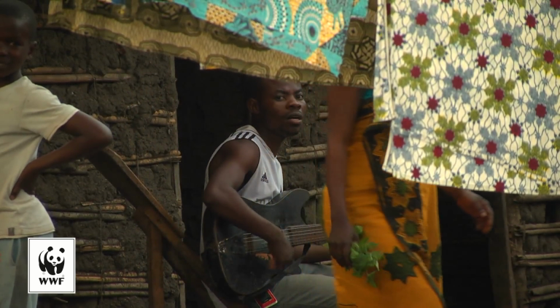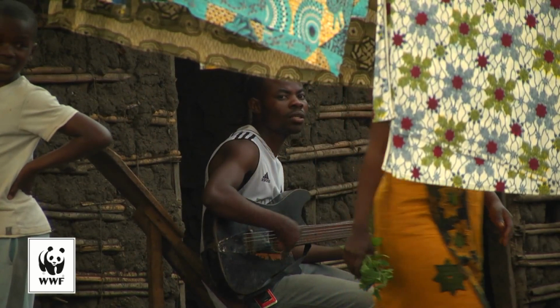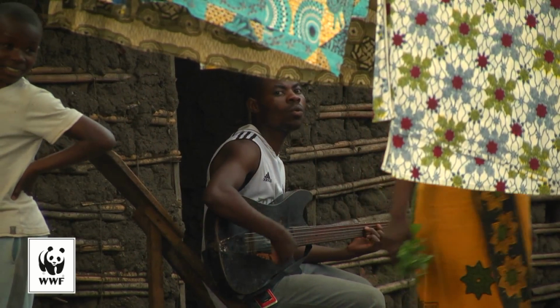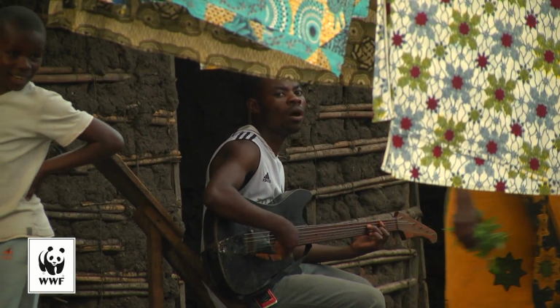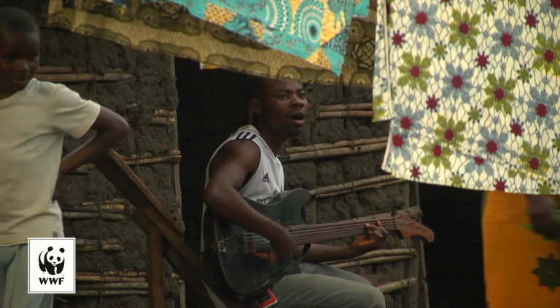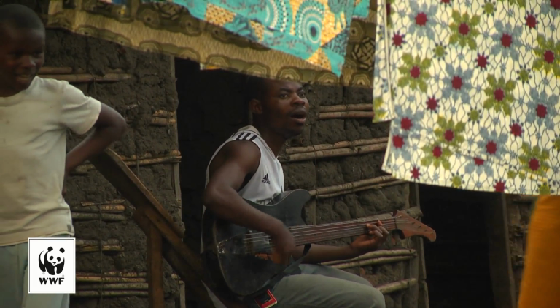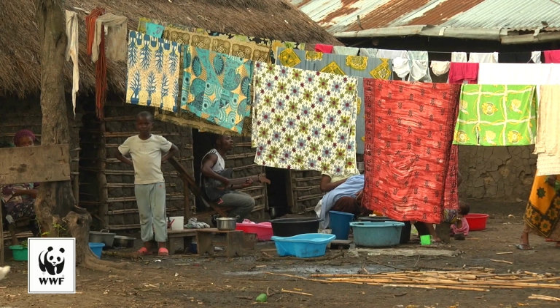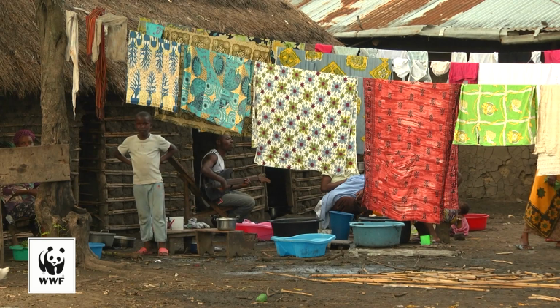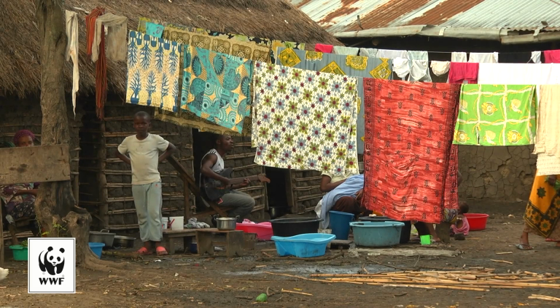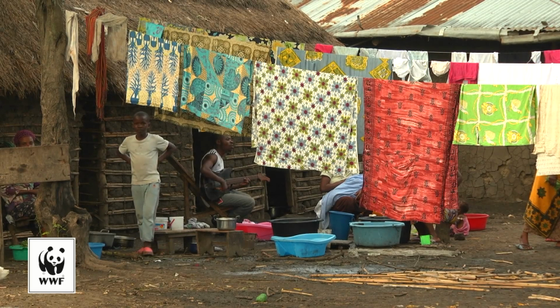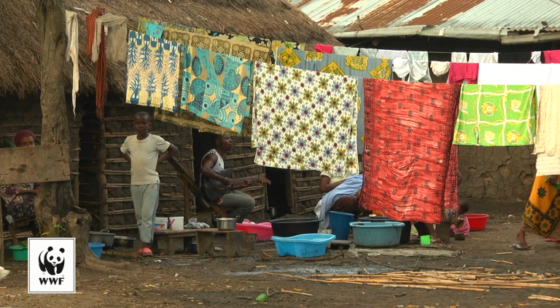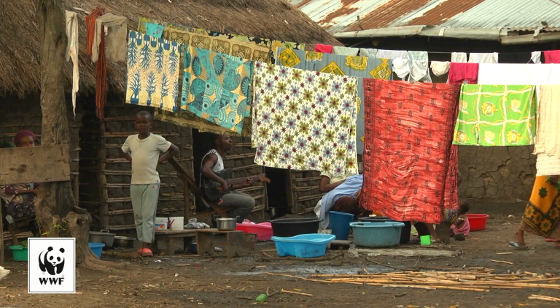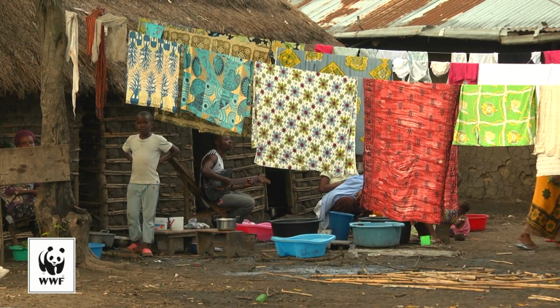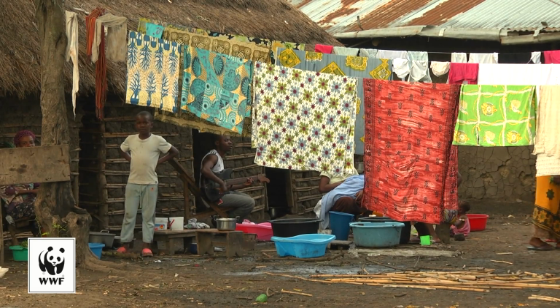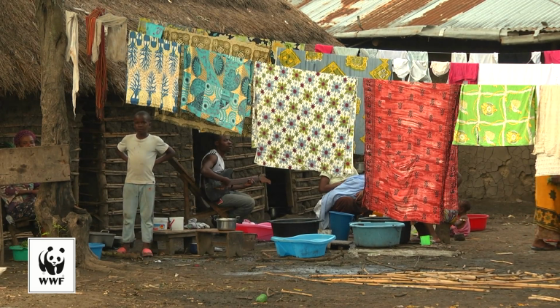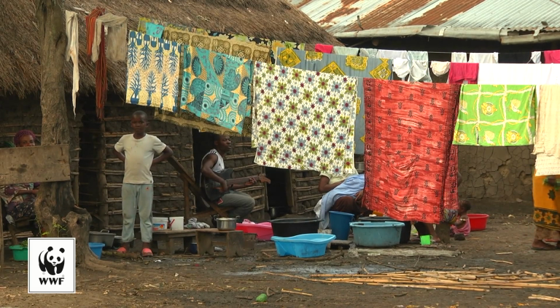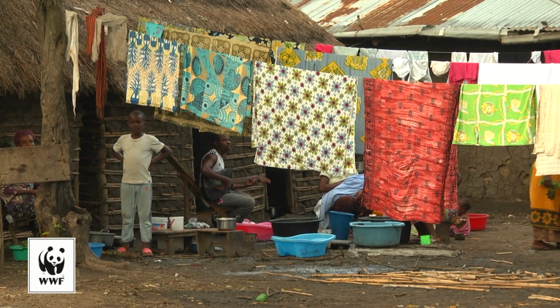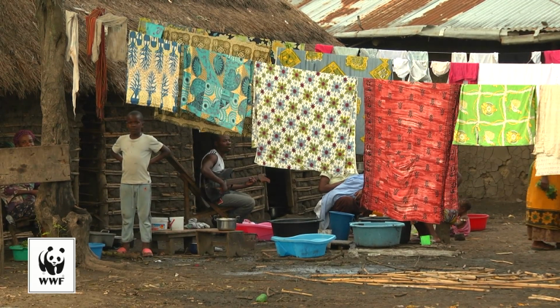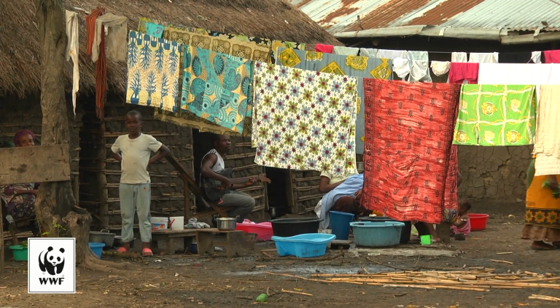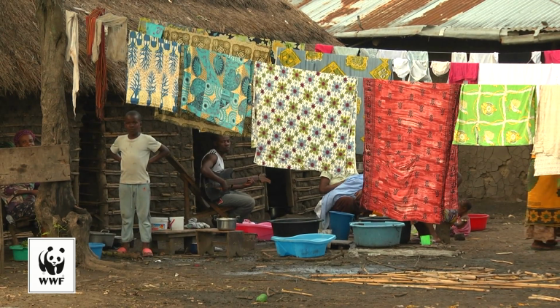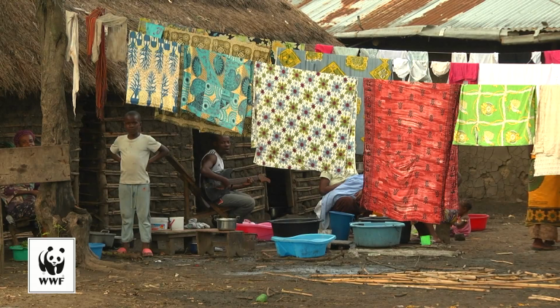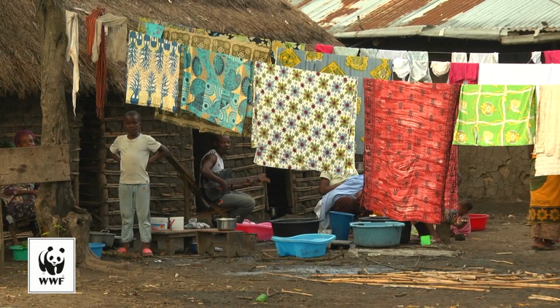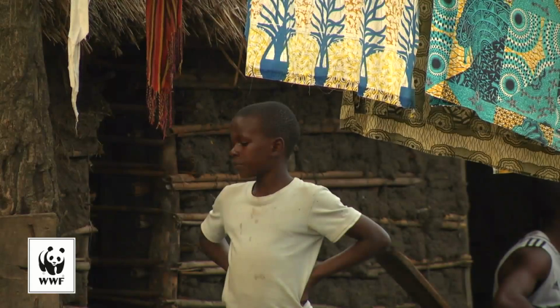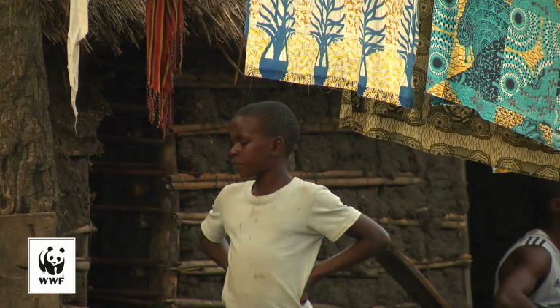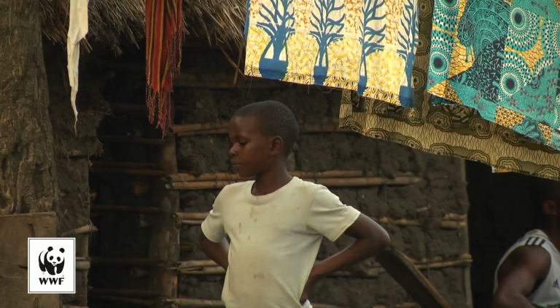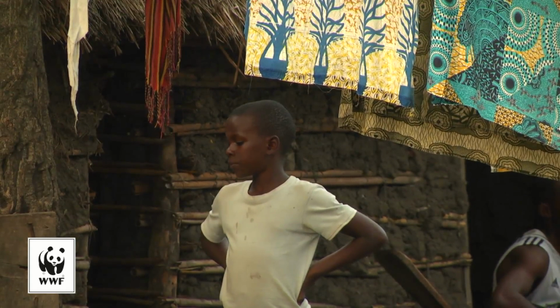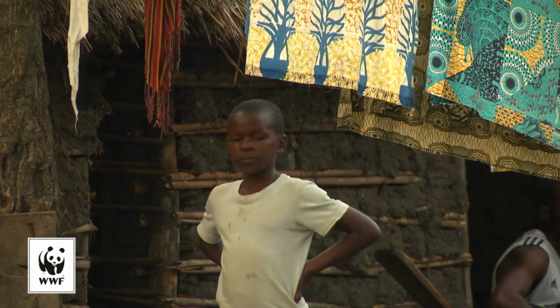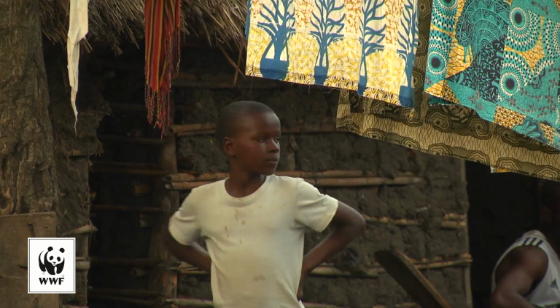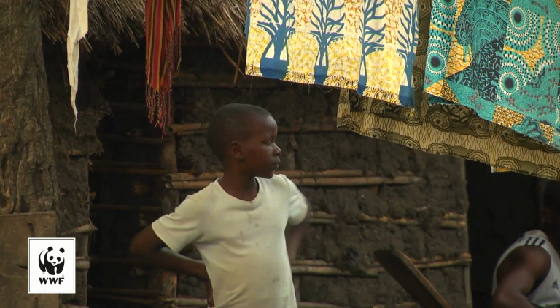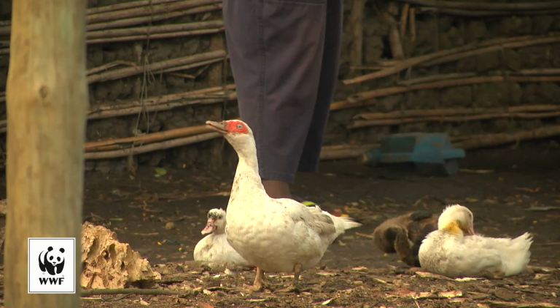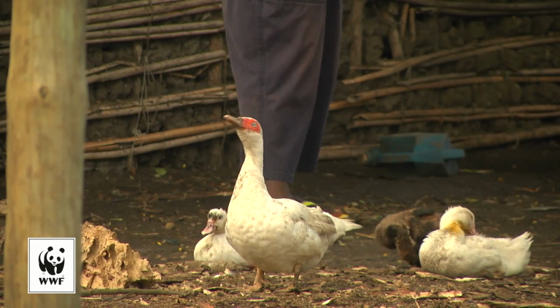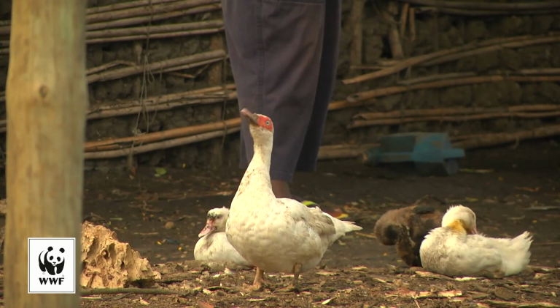So far, not all of the households have been connected, but the trend seems to be spreading as the system proves its worth.